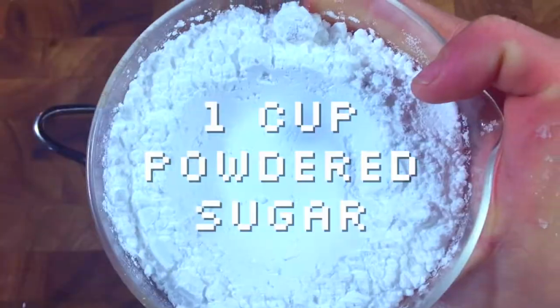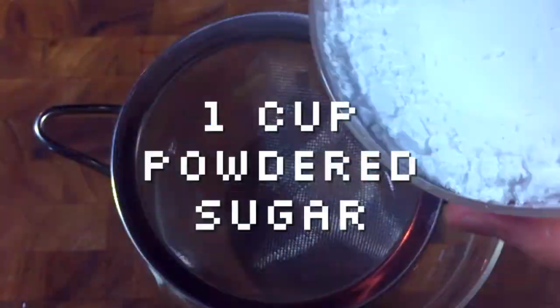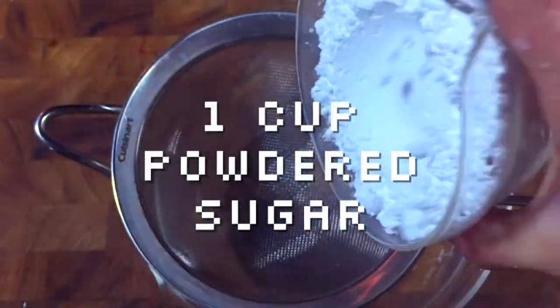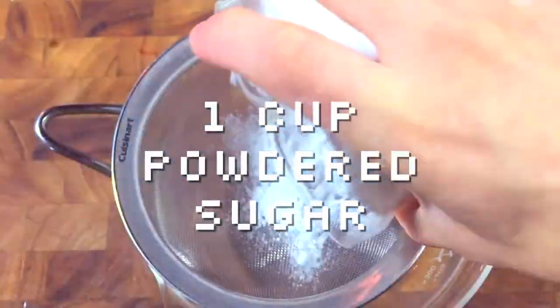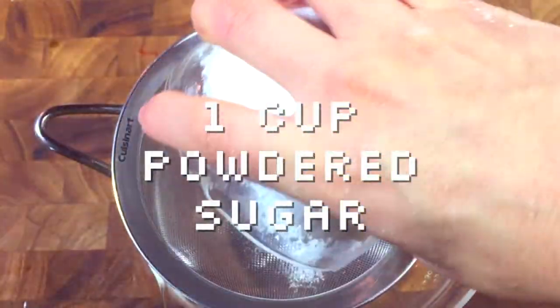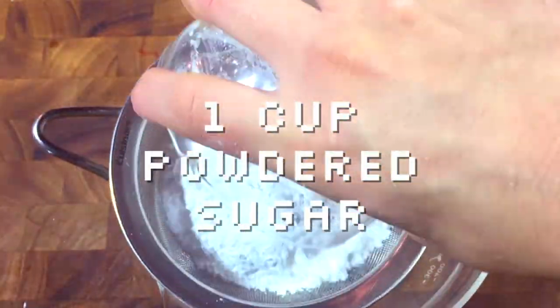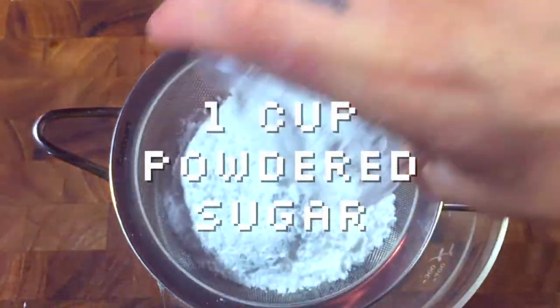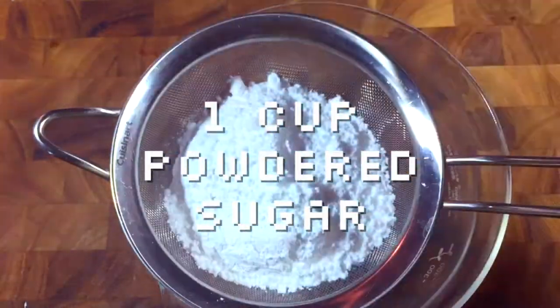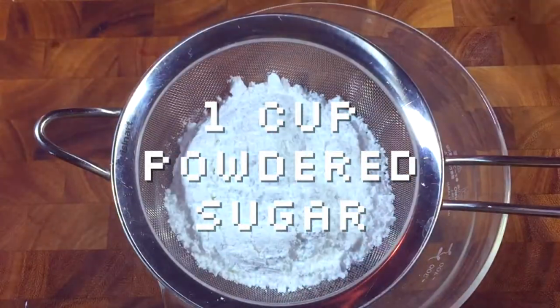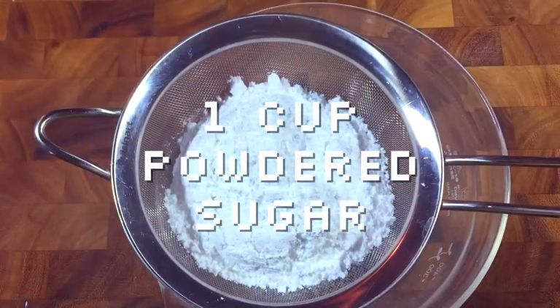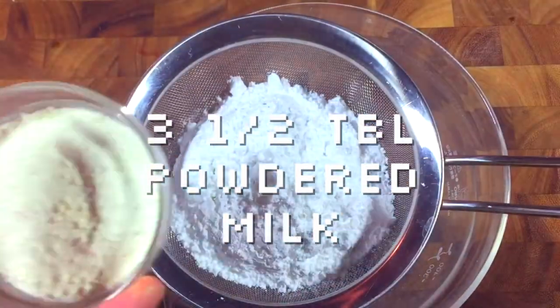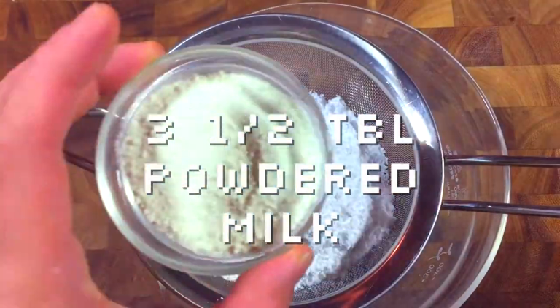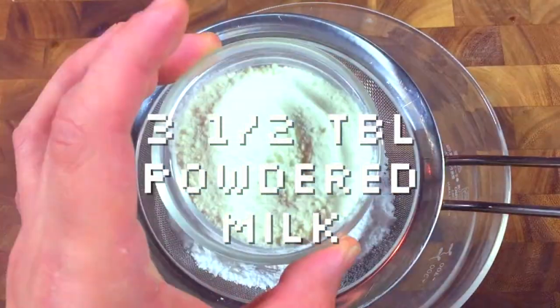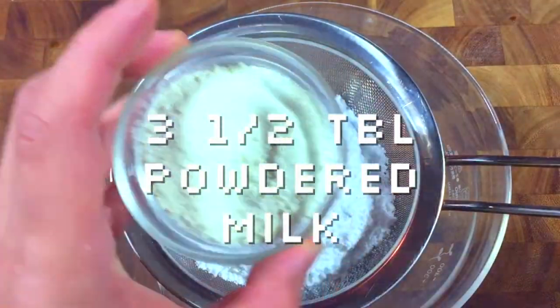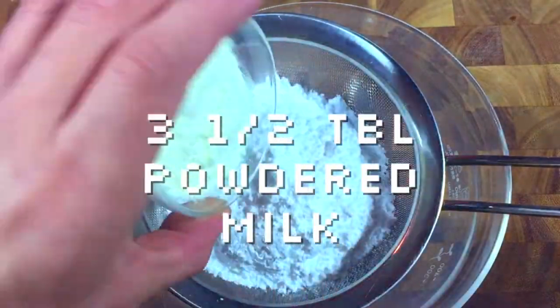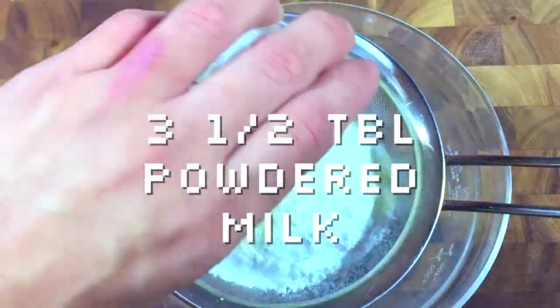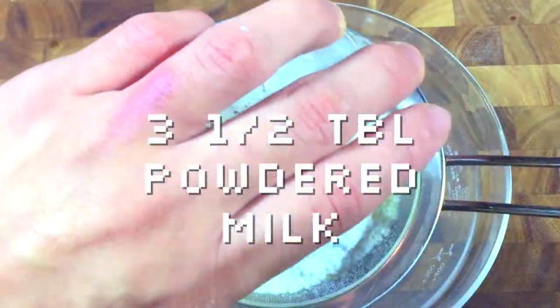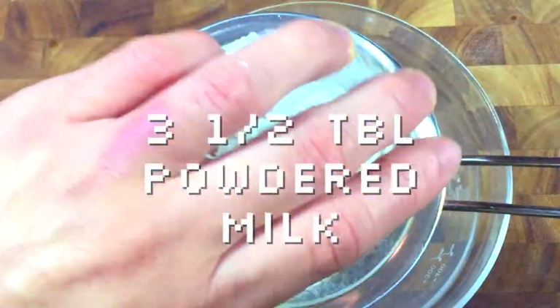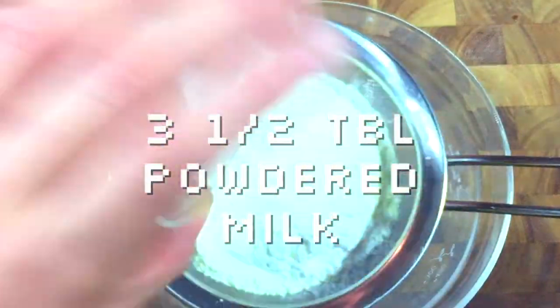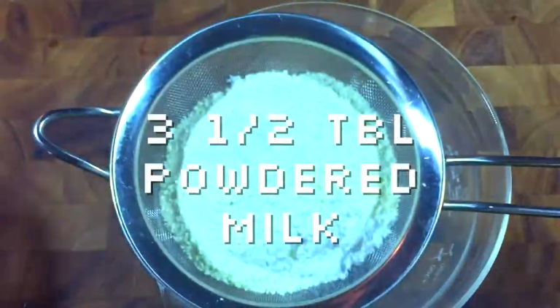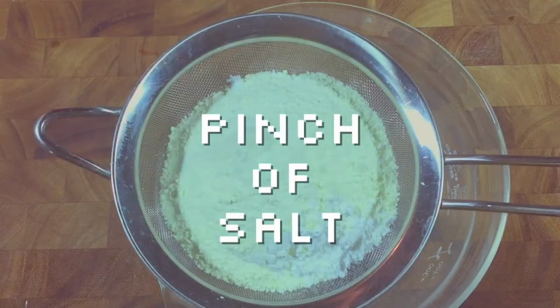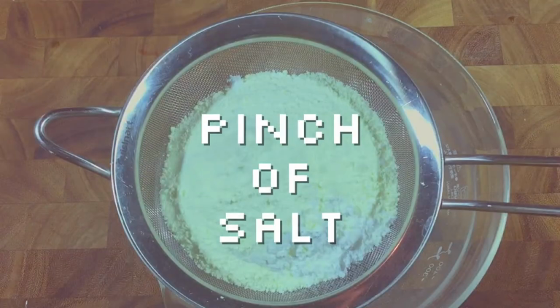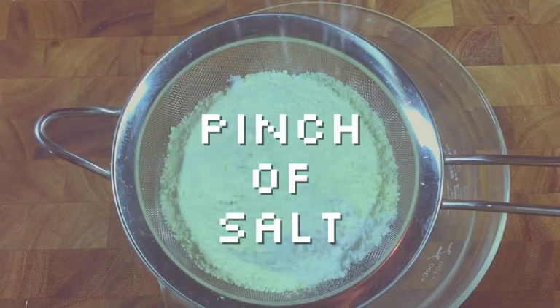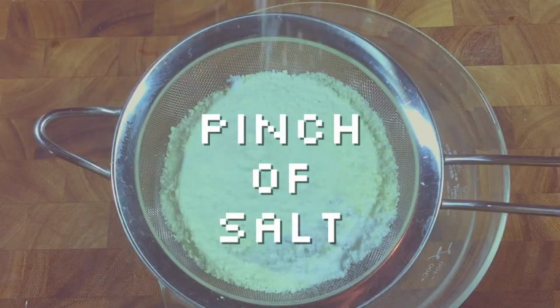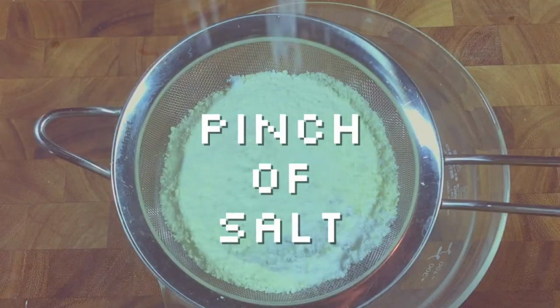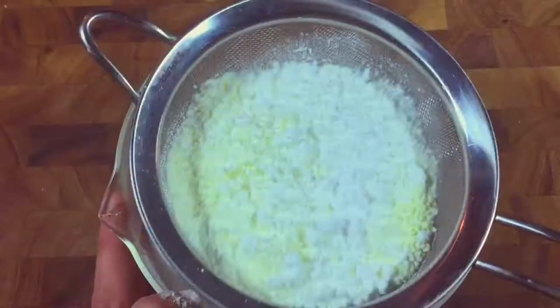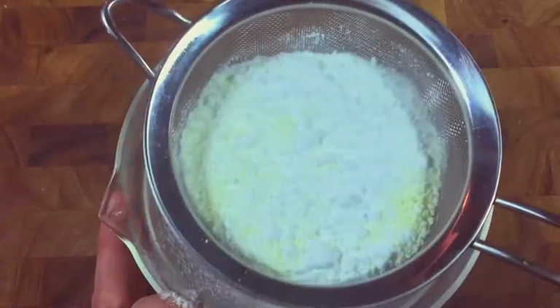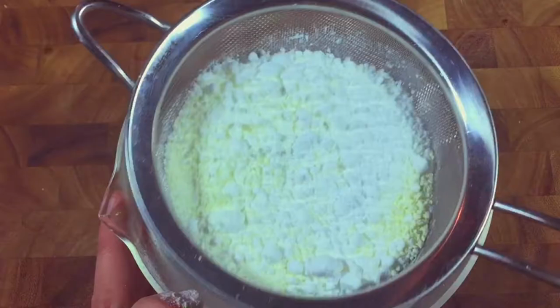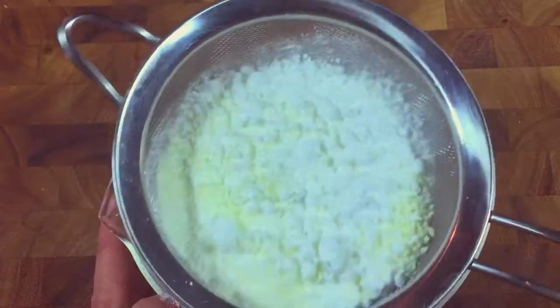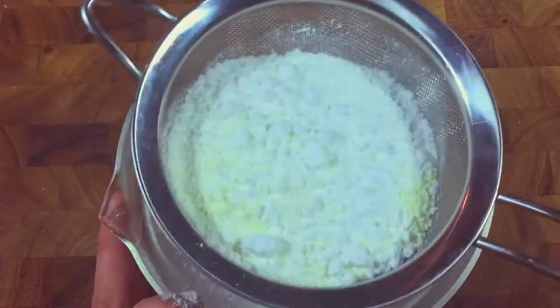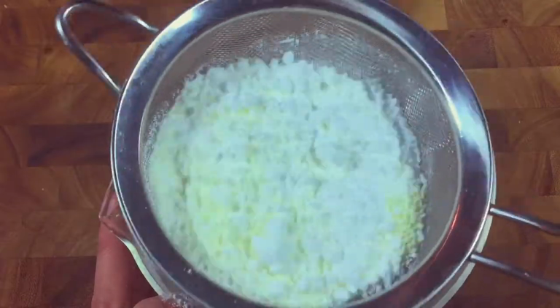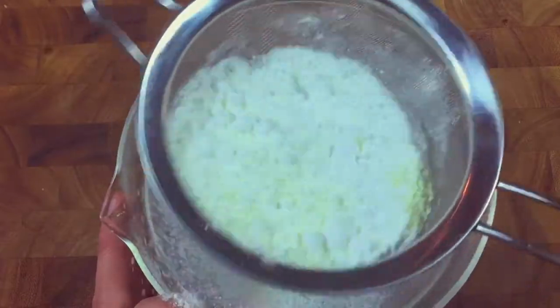First, sift together your powdered sugar, your dry milk powder, and your salt. Set it aside.